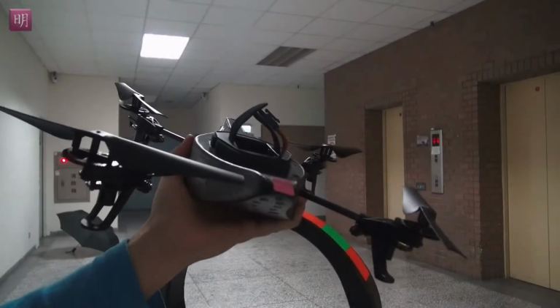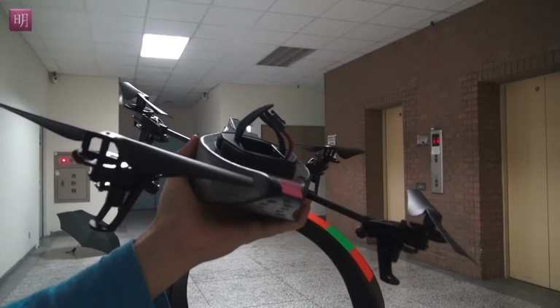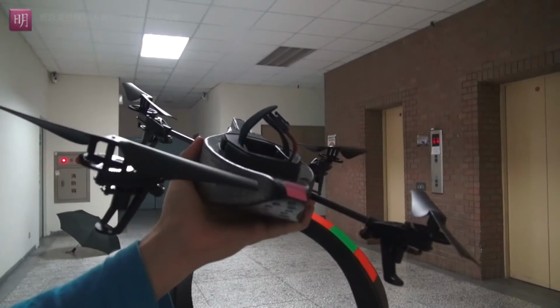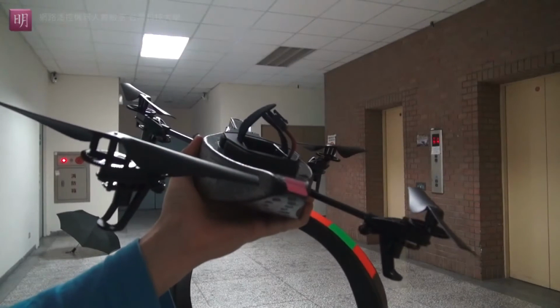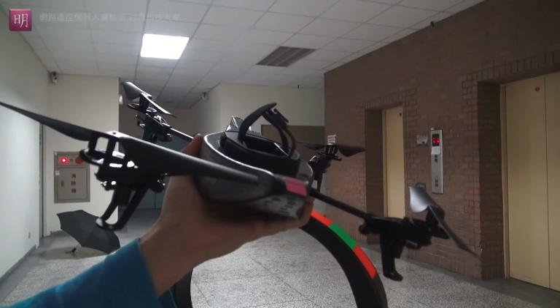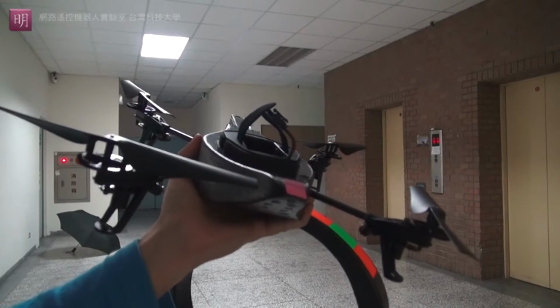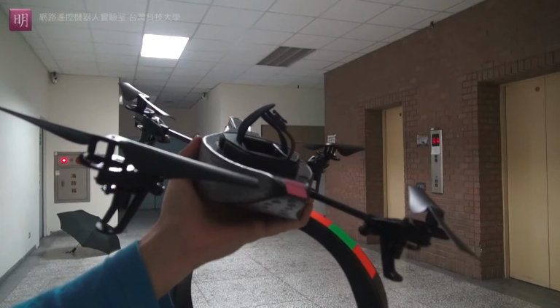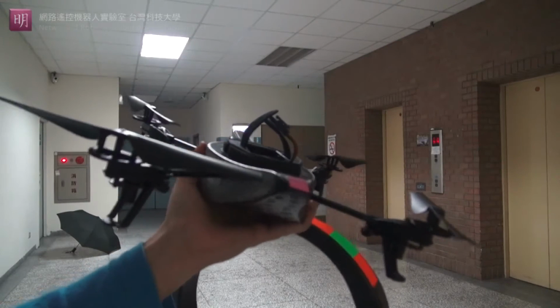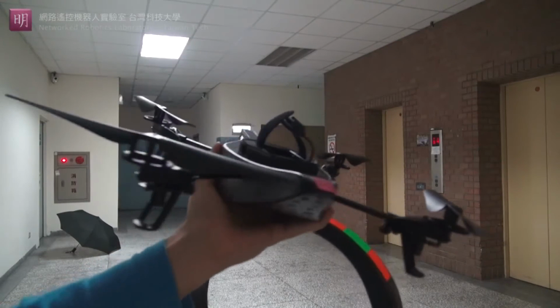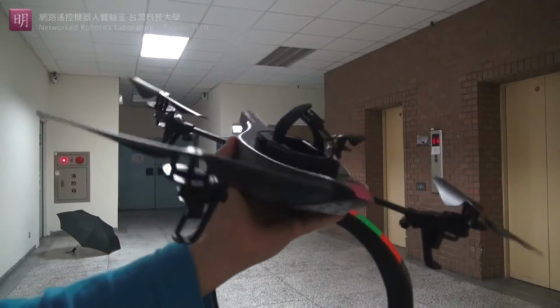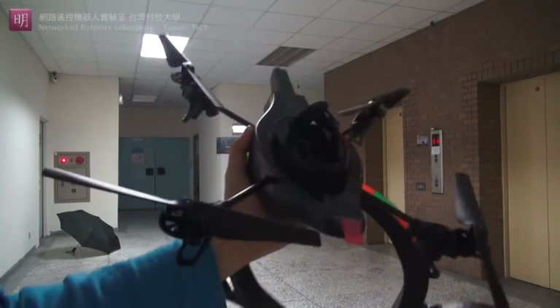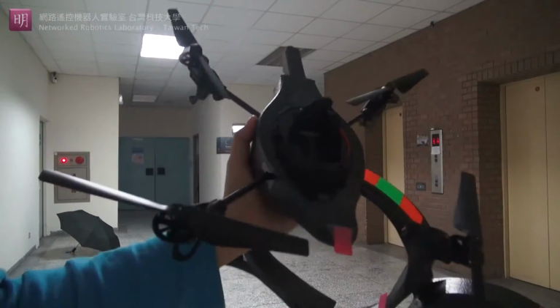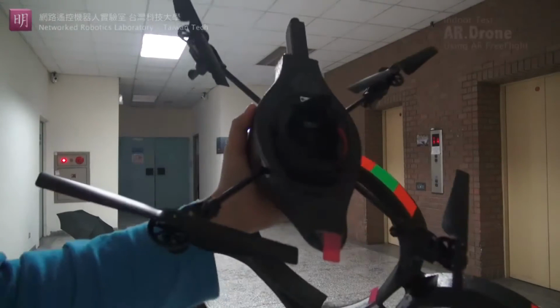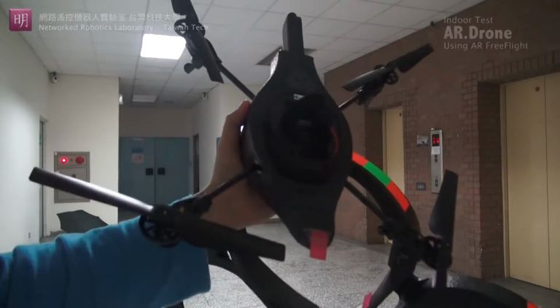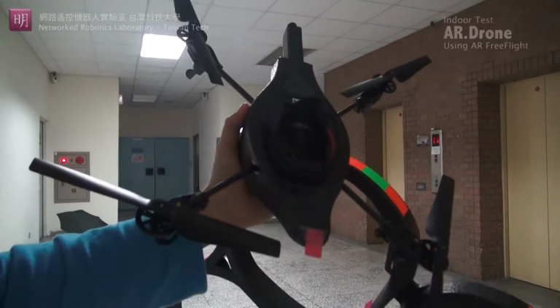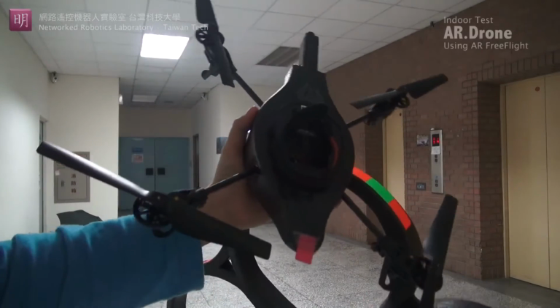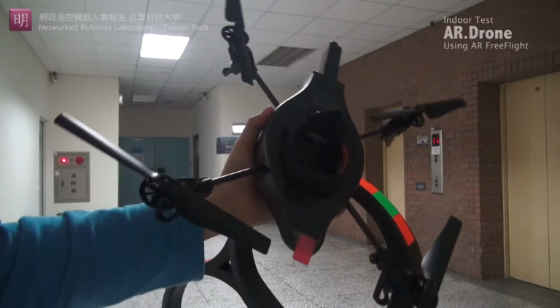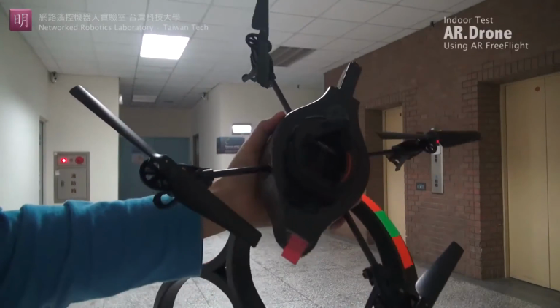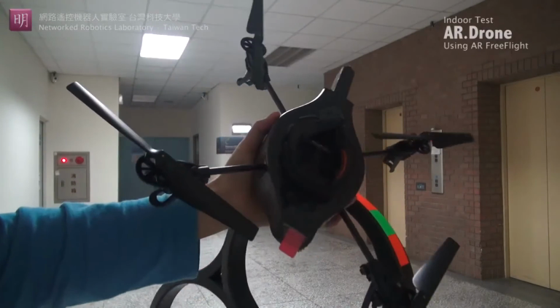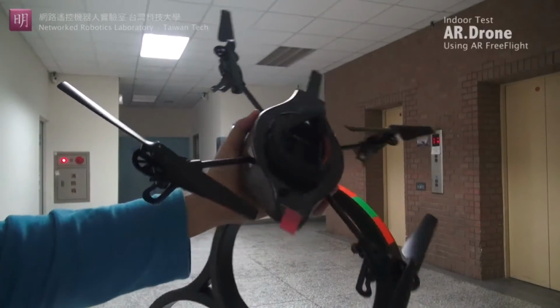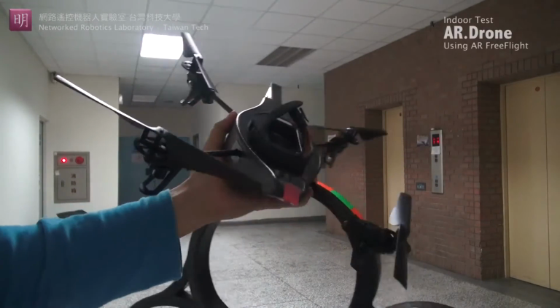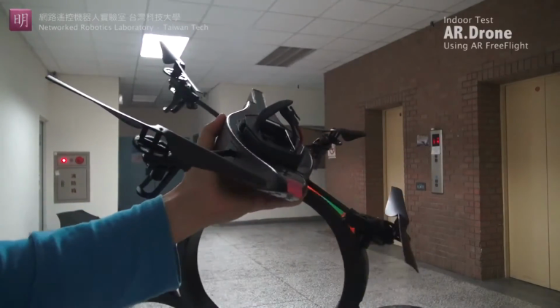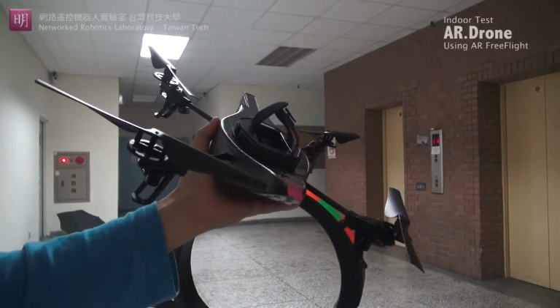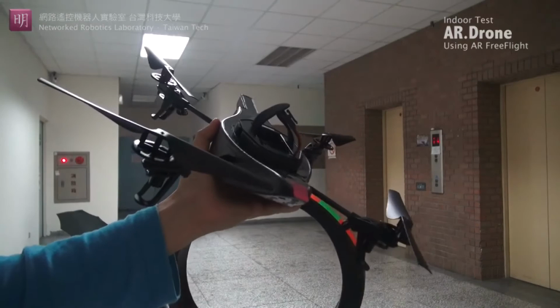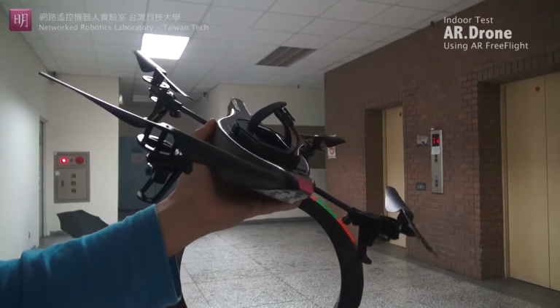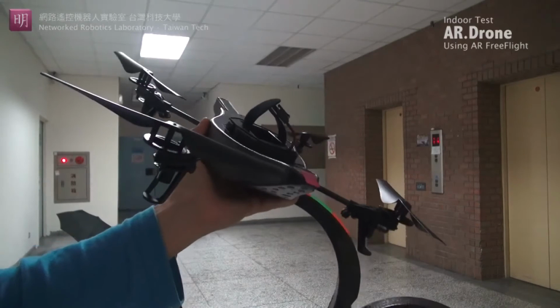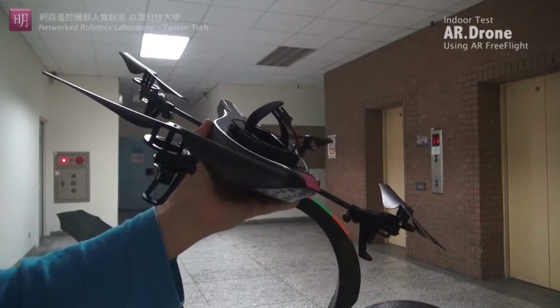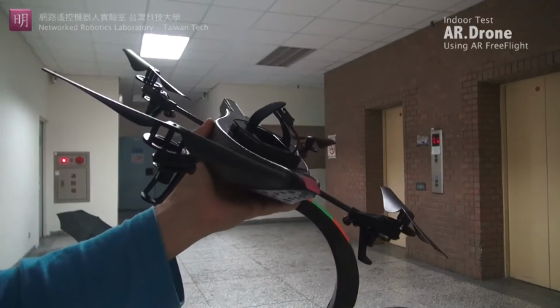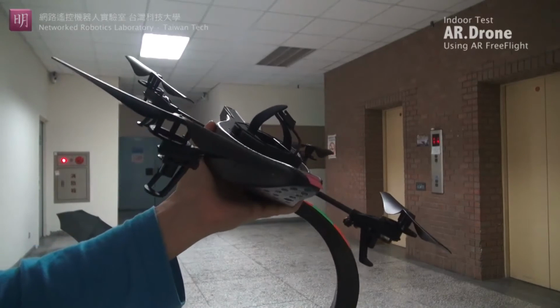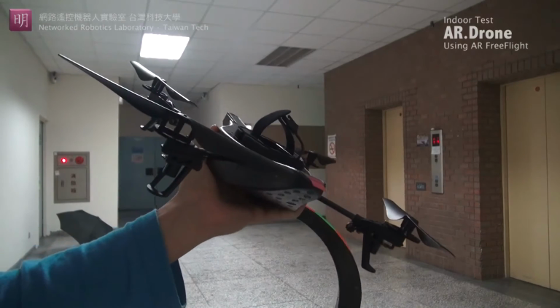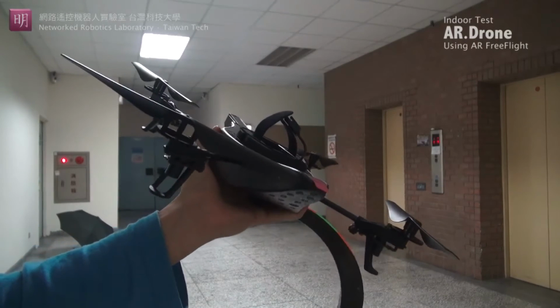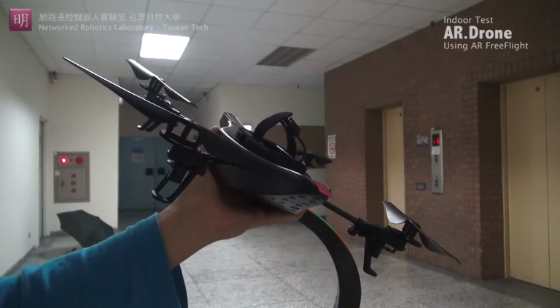Here in my left hand, I have an AR drone version 1.